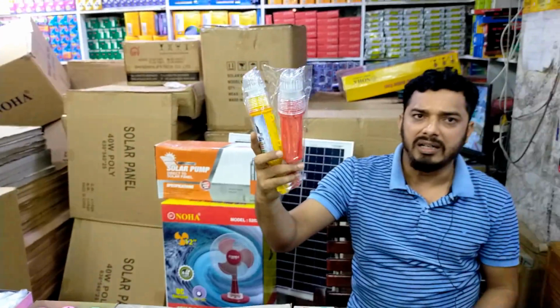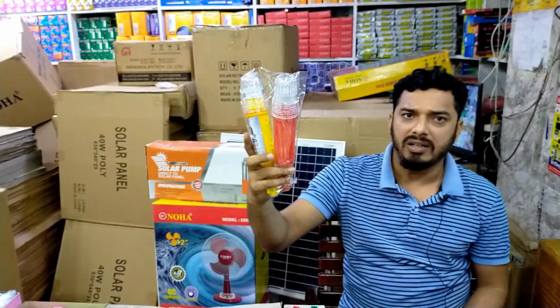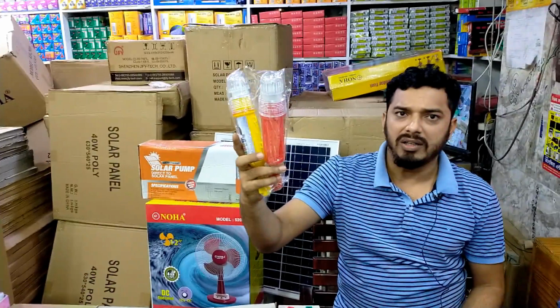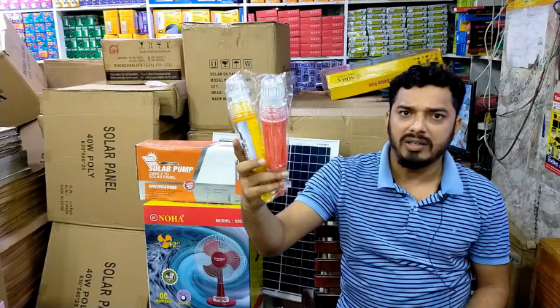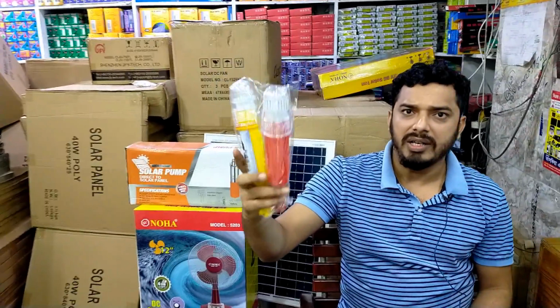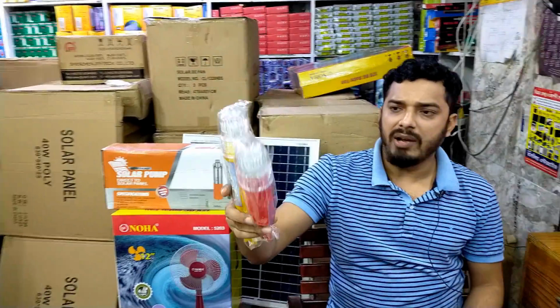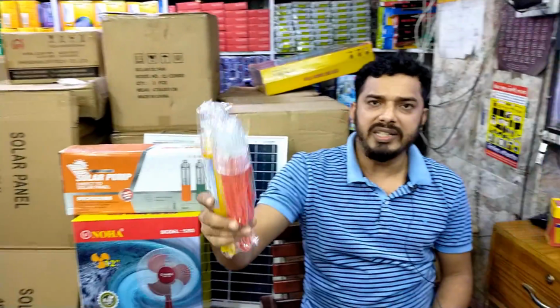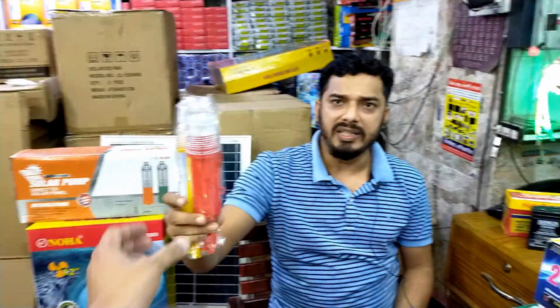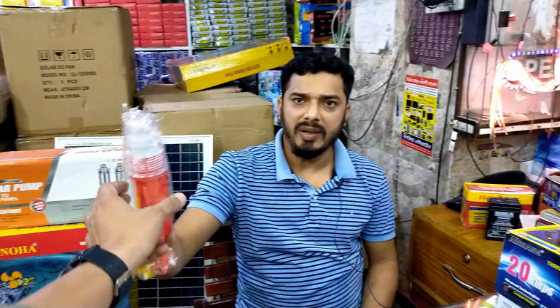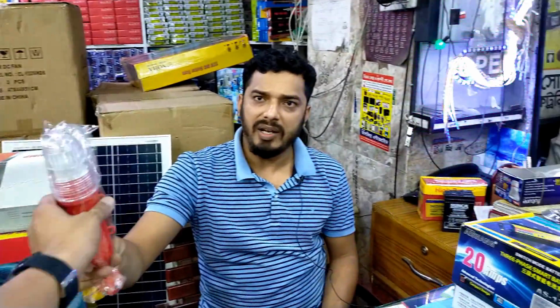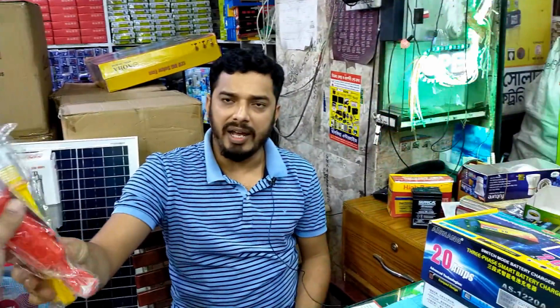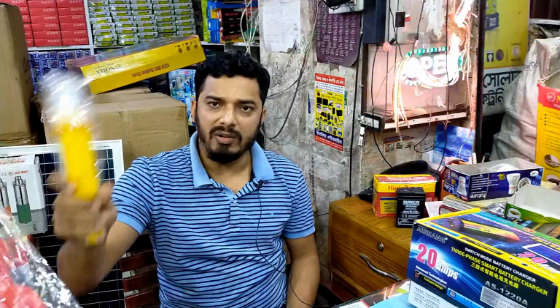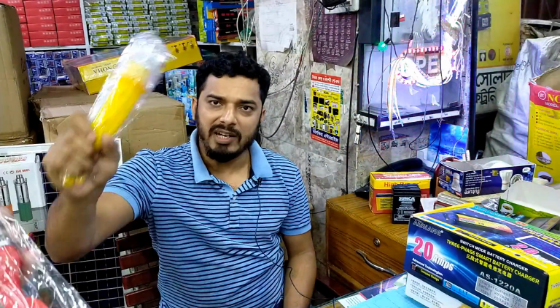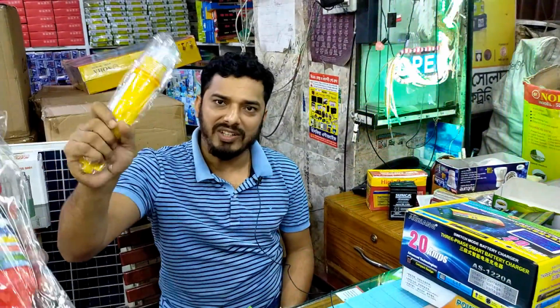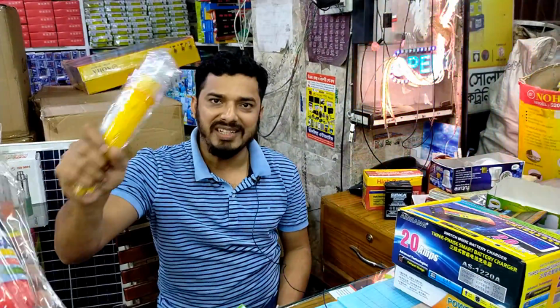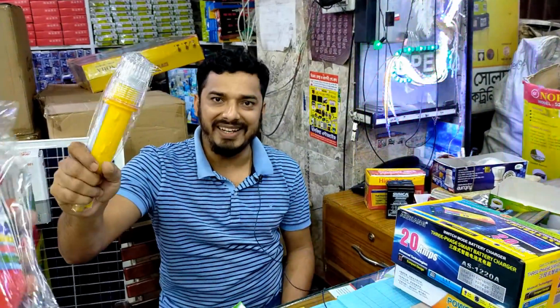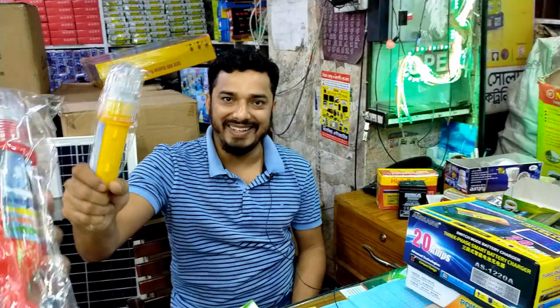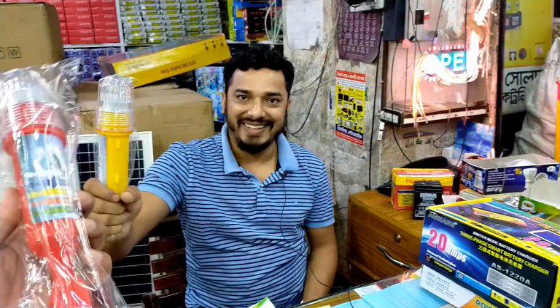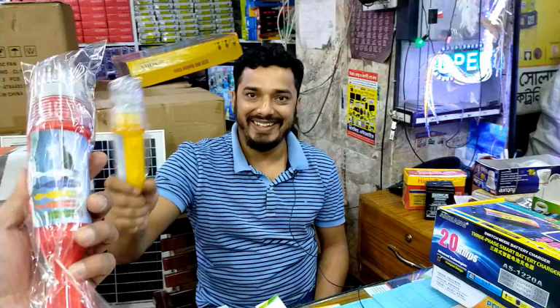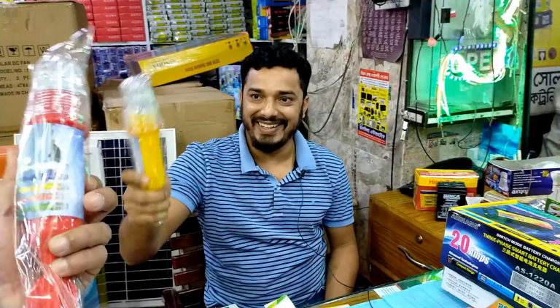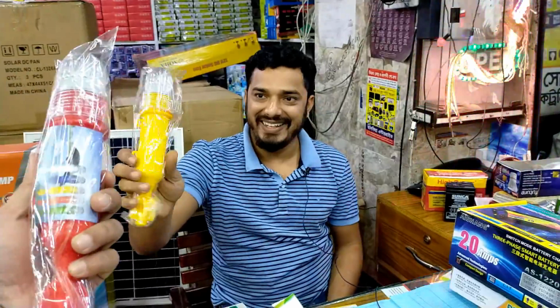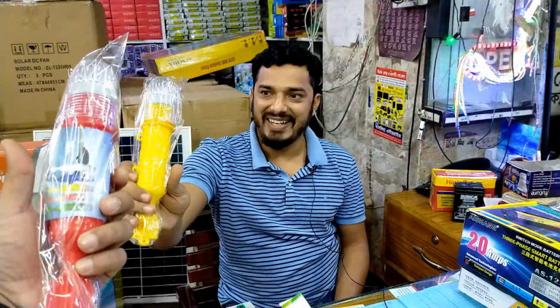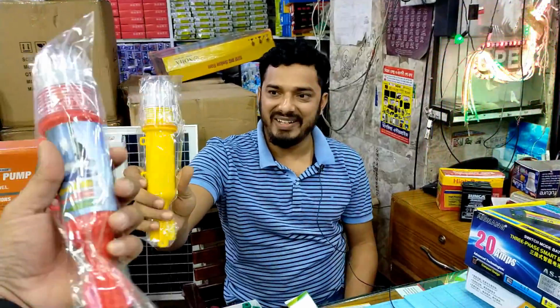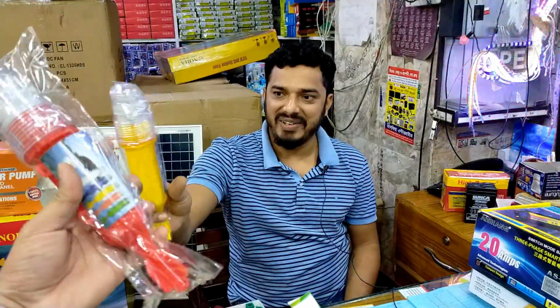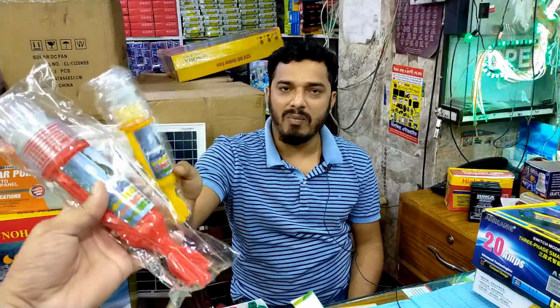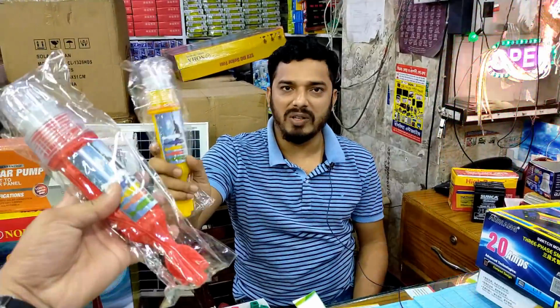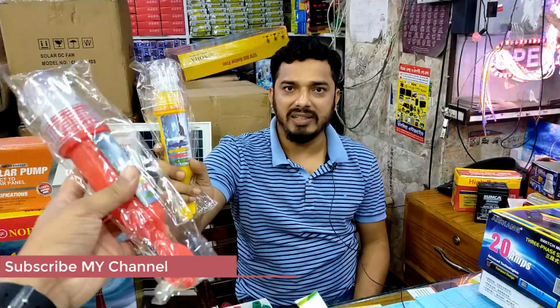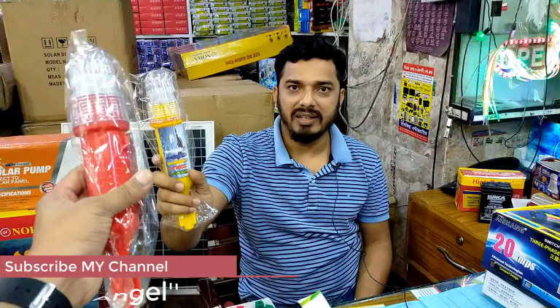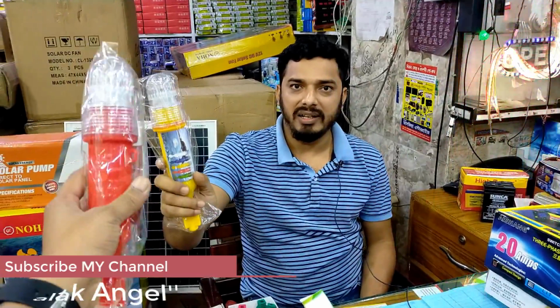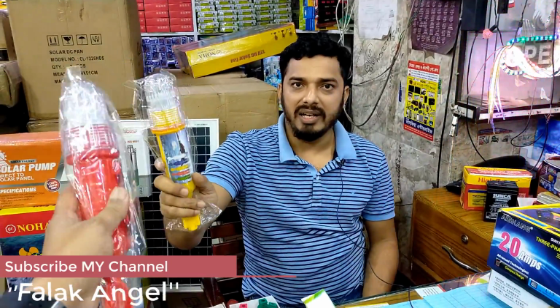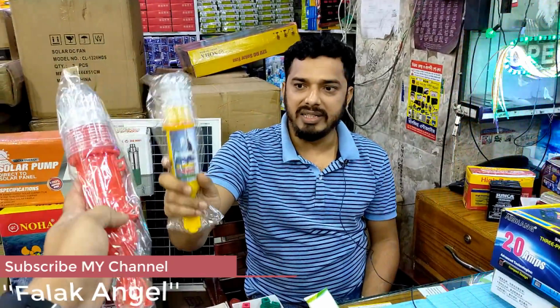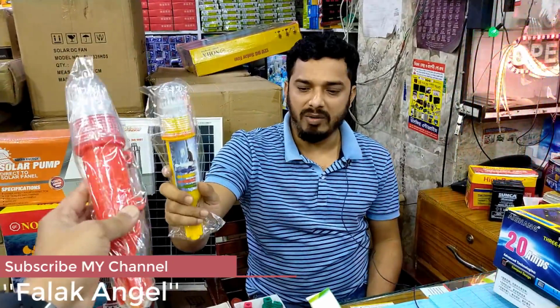The price is $5. Is this AC or DC? DC. Yes, I know it. $5. Yes, $5.